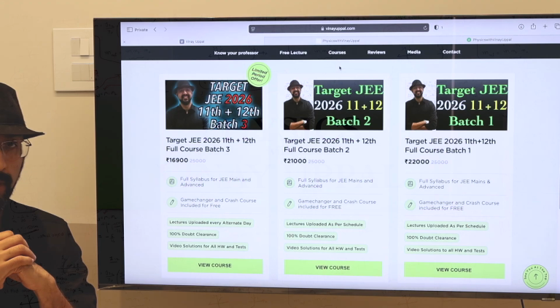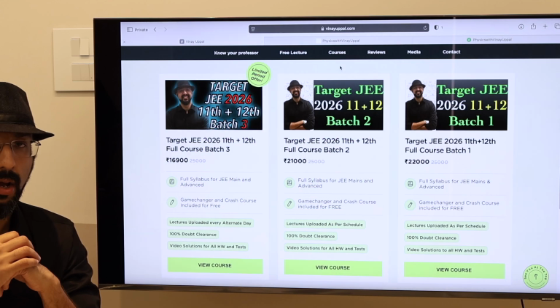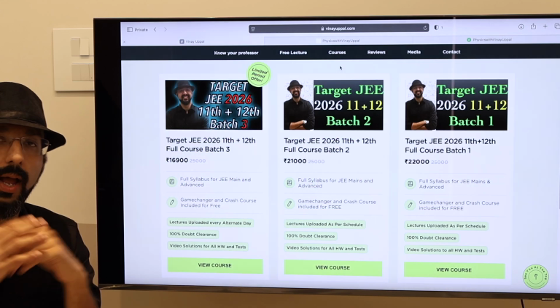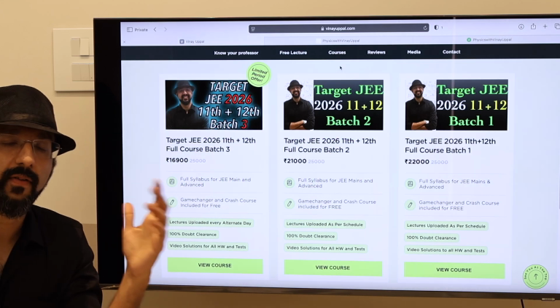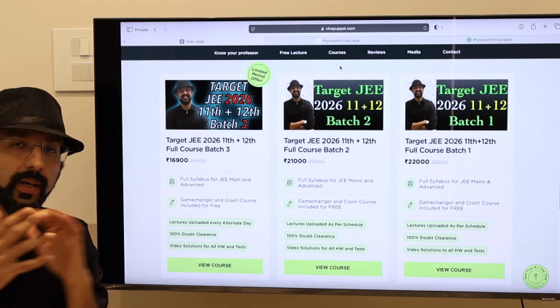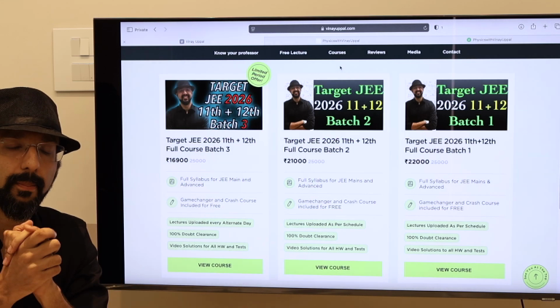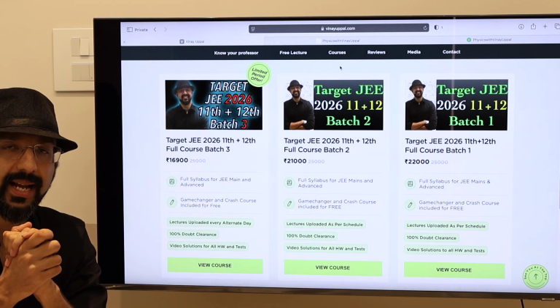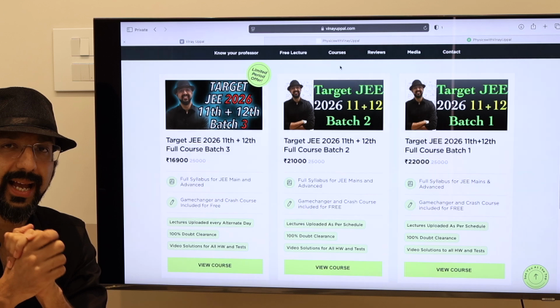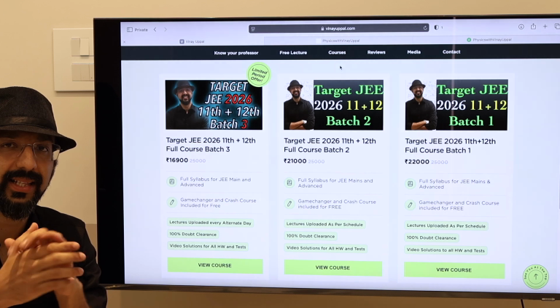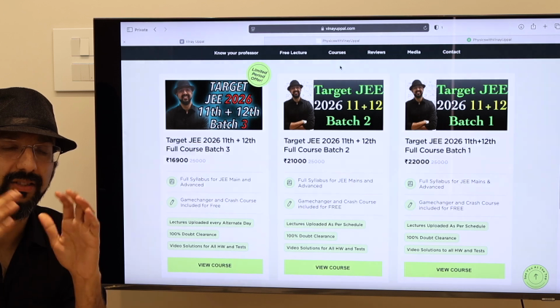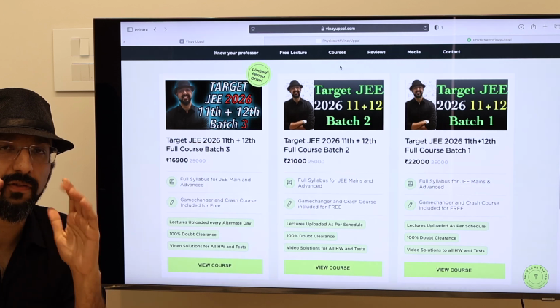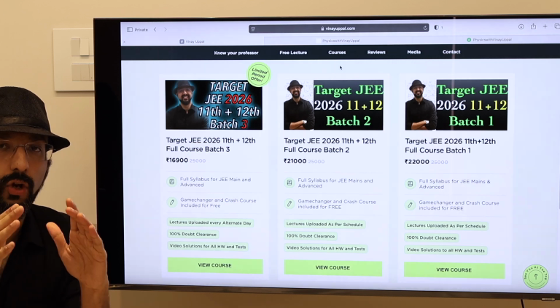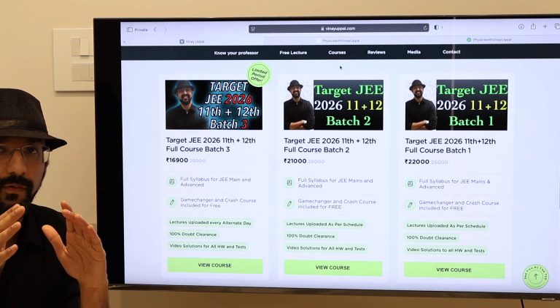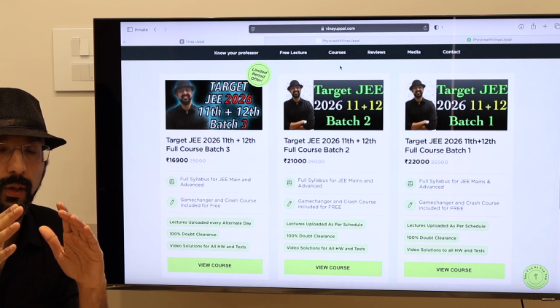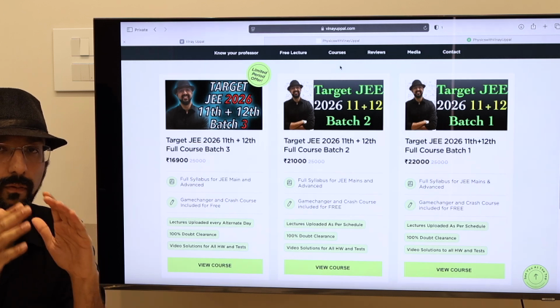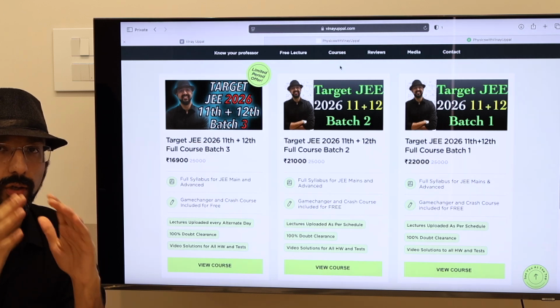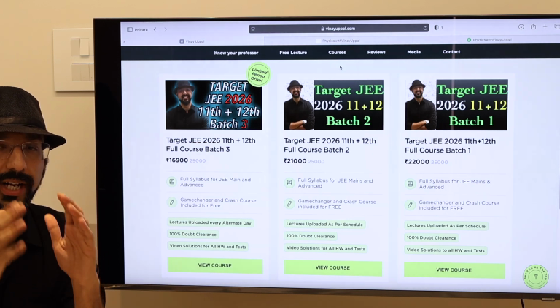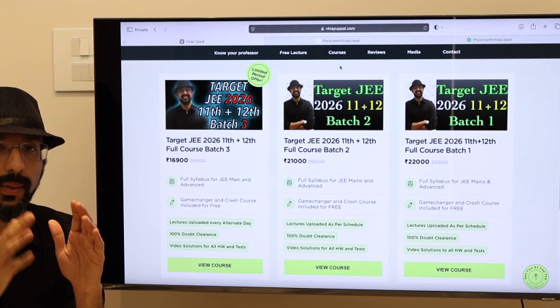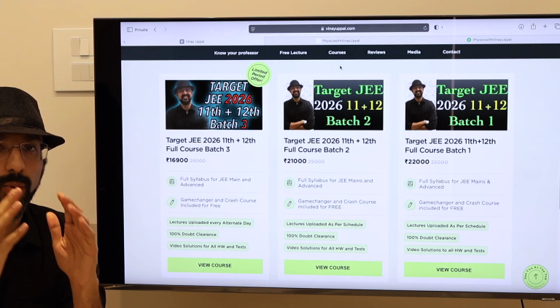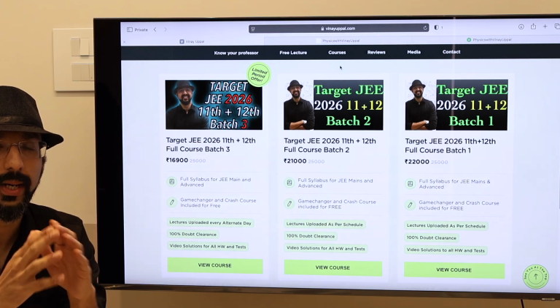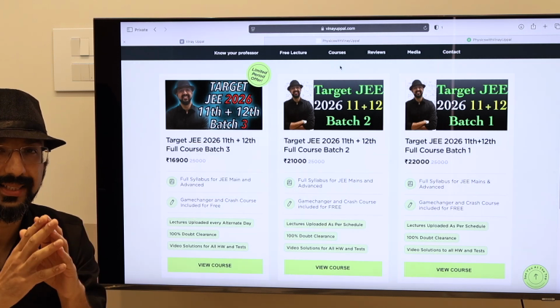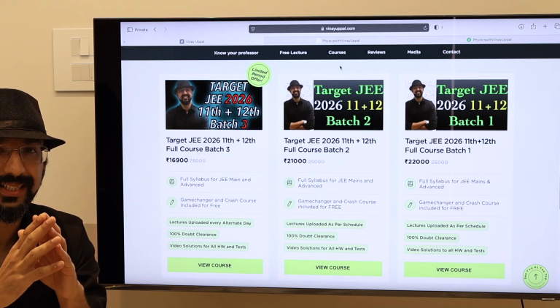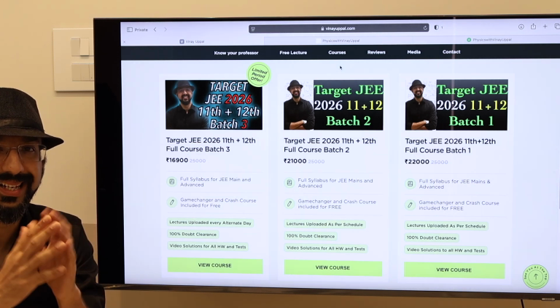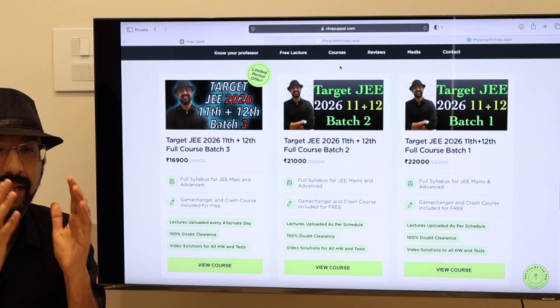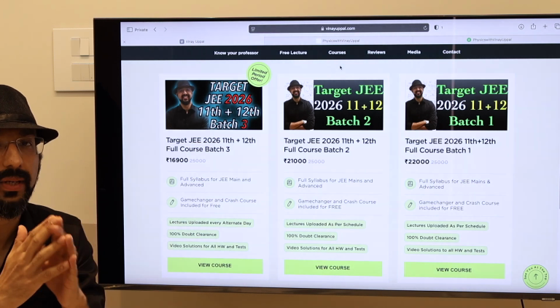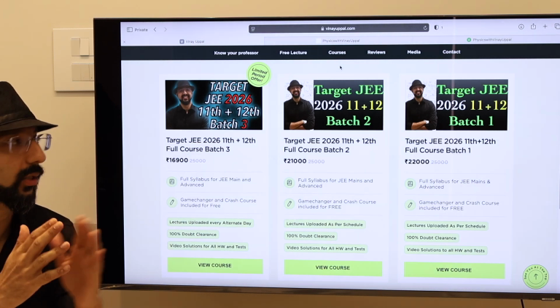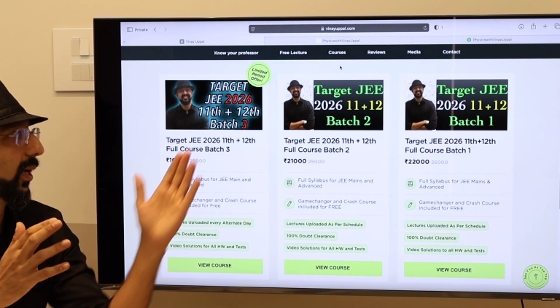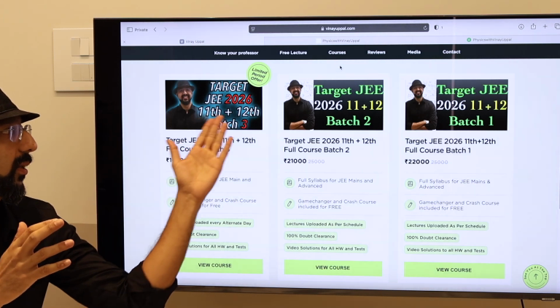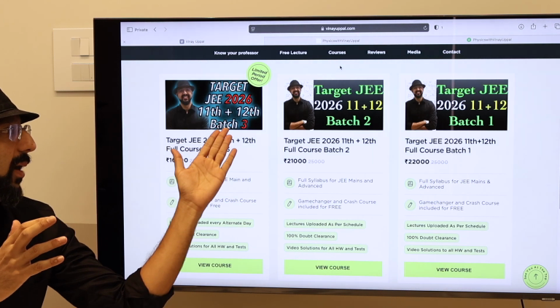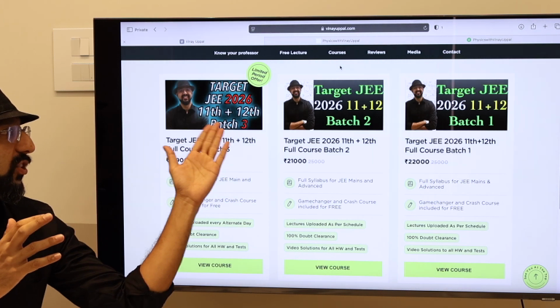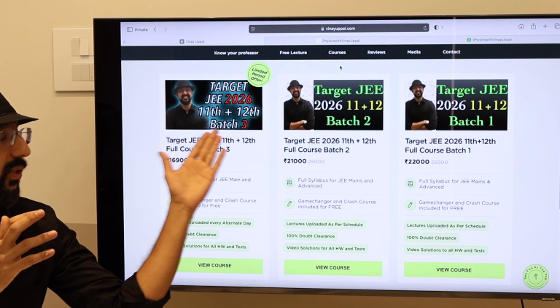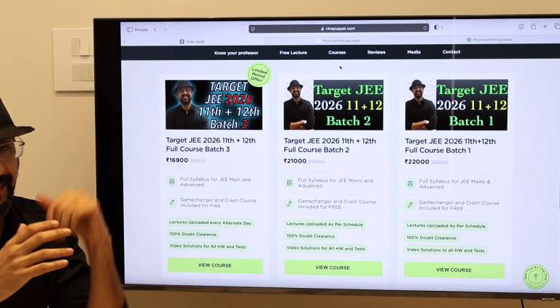Hey, I am Vinayapalan and I am back! This is the official launch video for J2026 11 plus 12 batch 3.